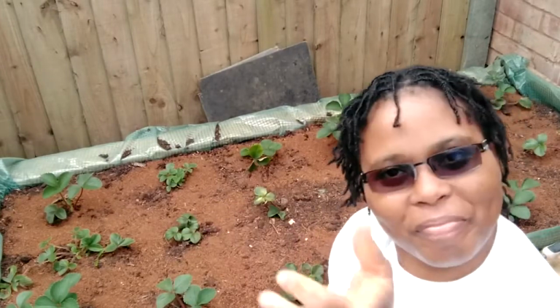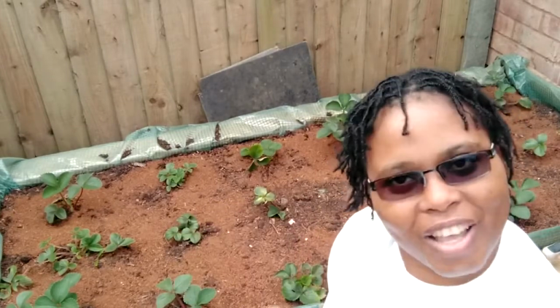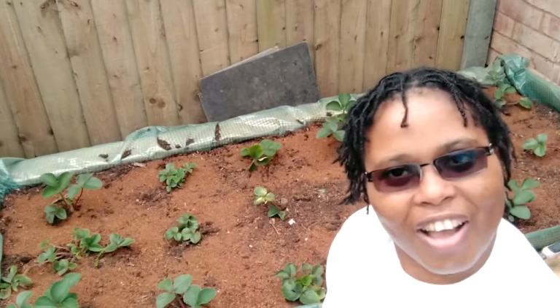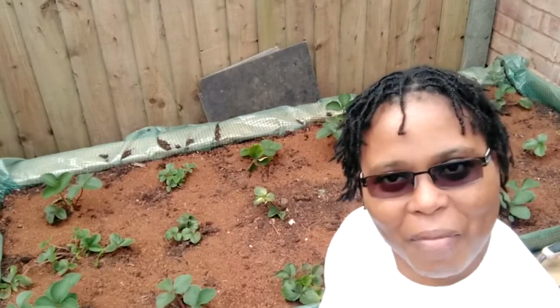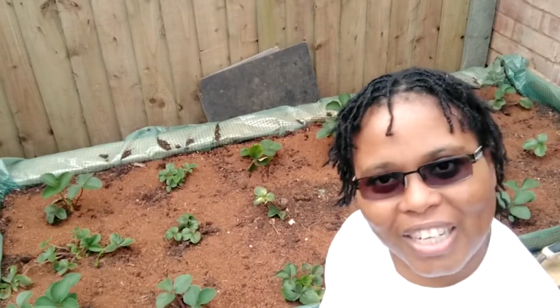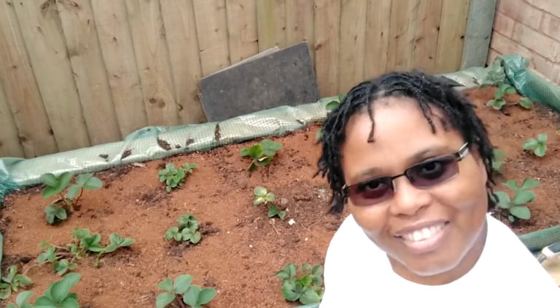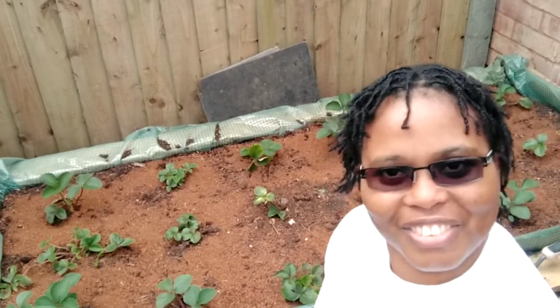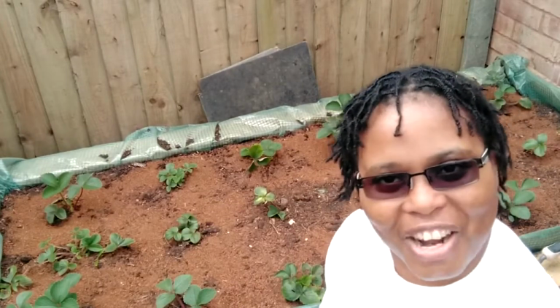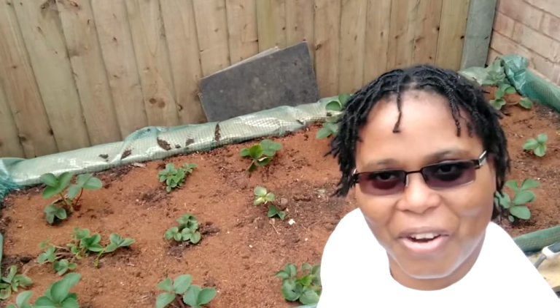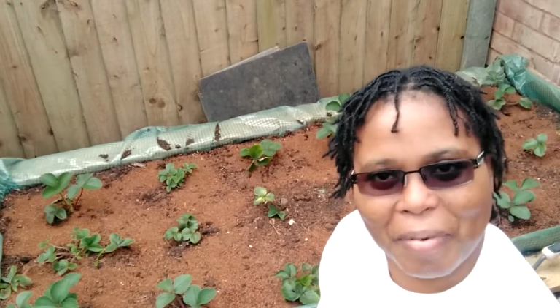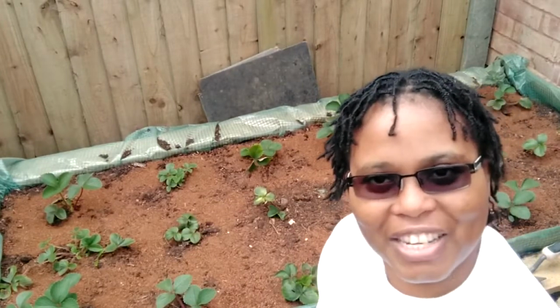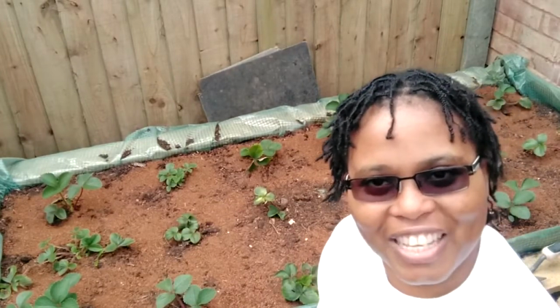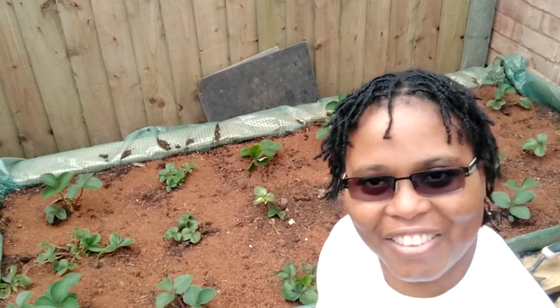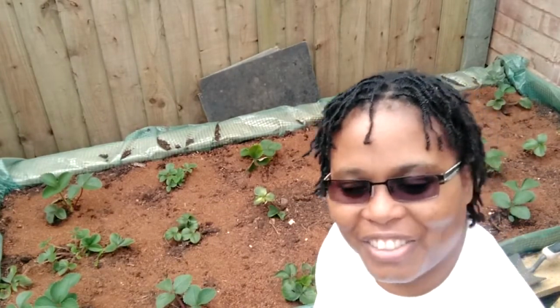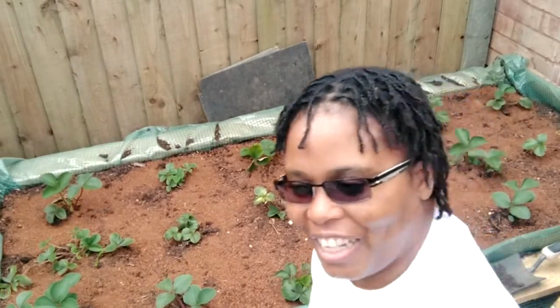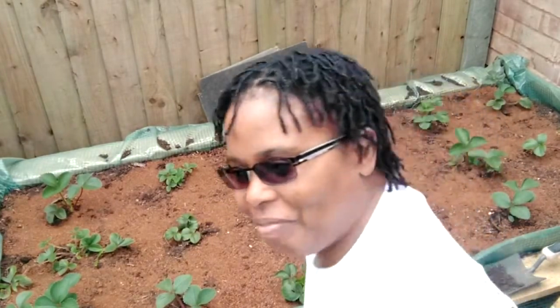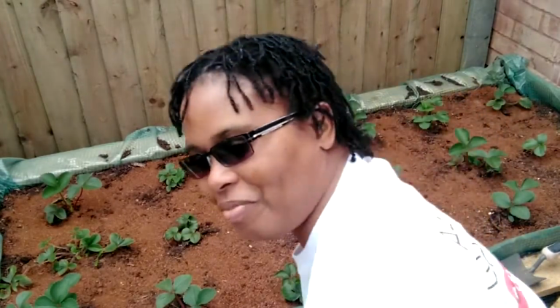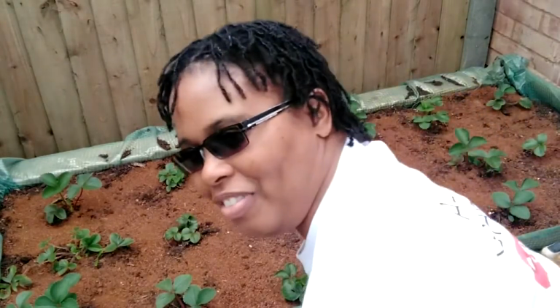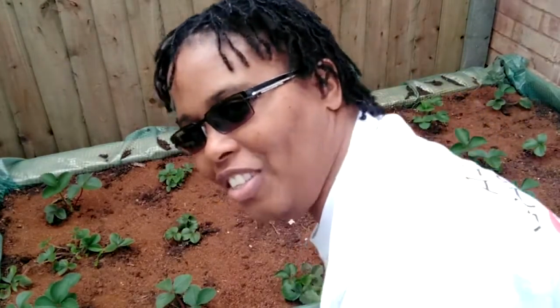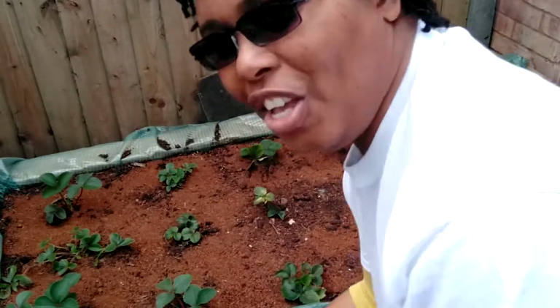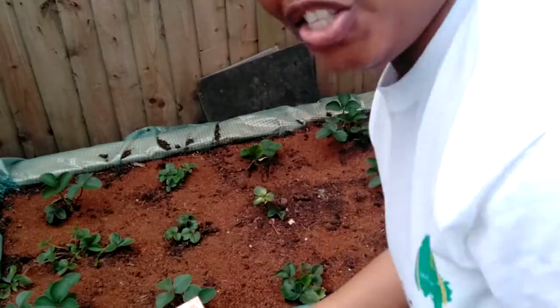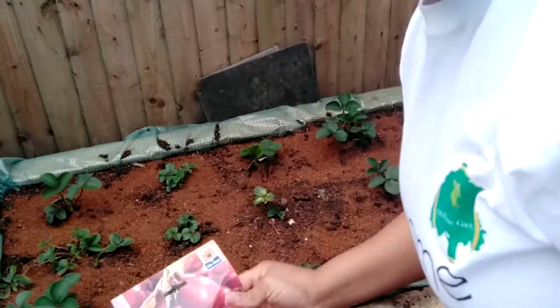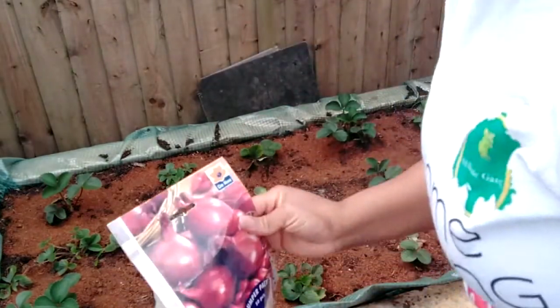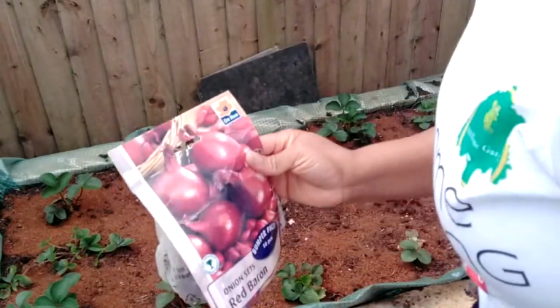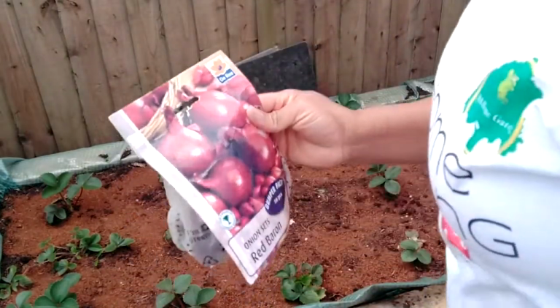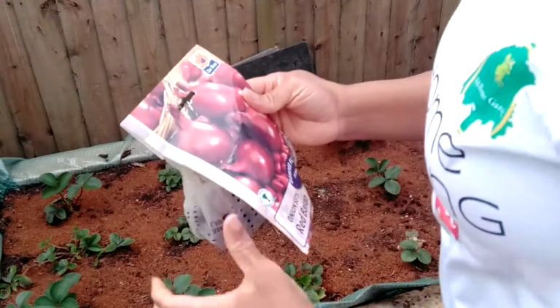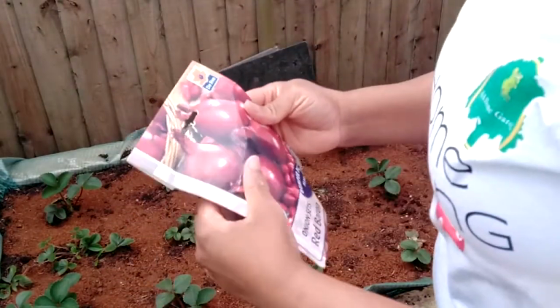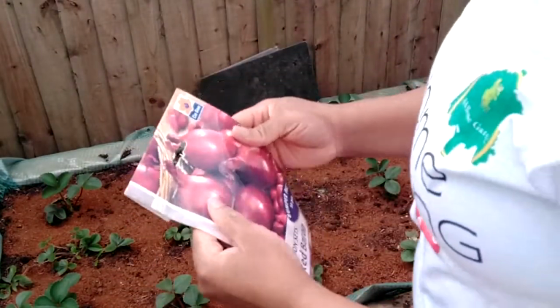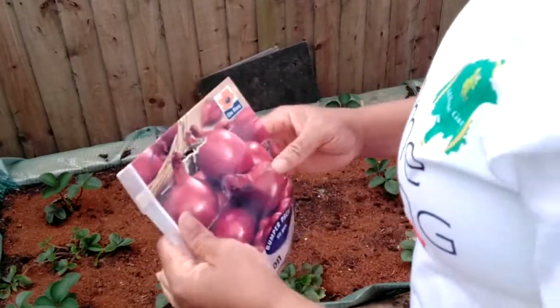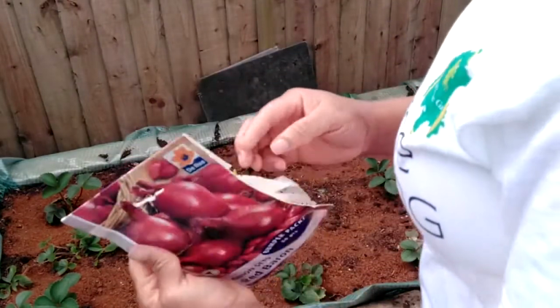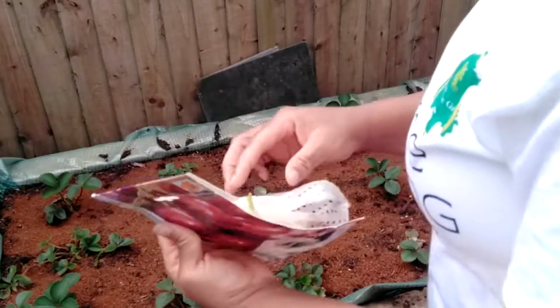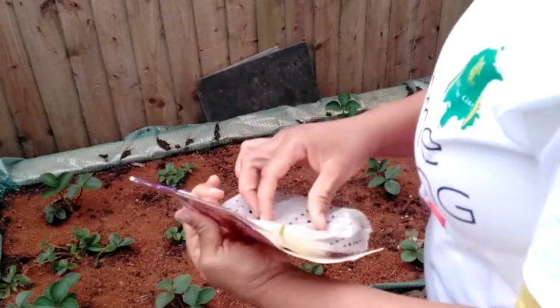So come on in — we're going to plant together. Companion planting is very, very good.